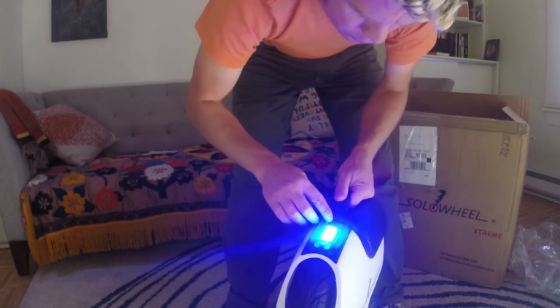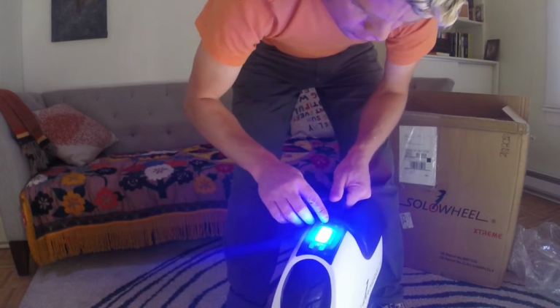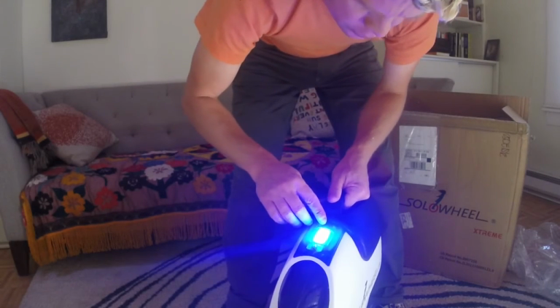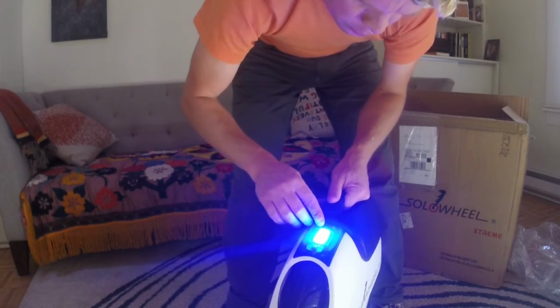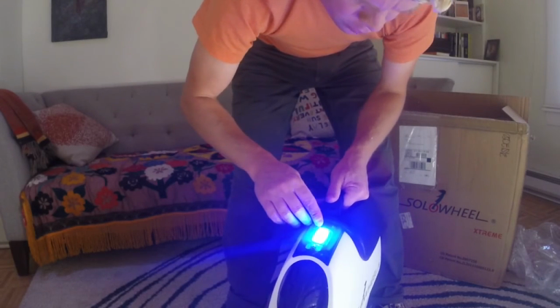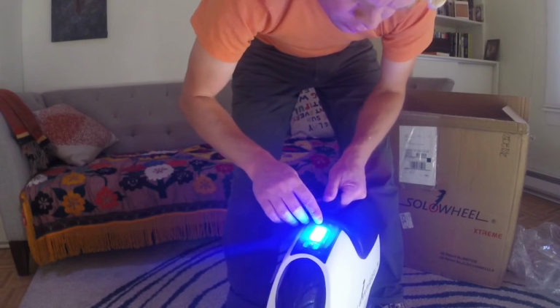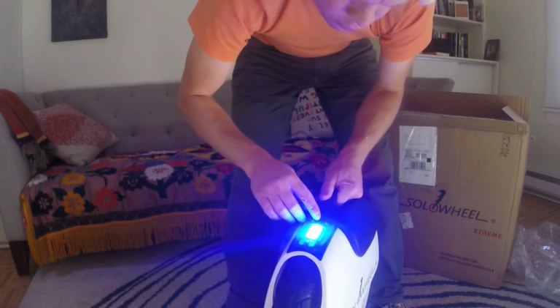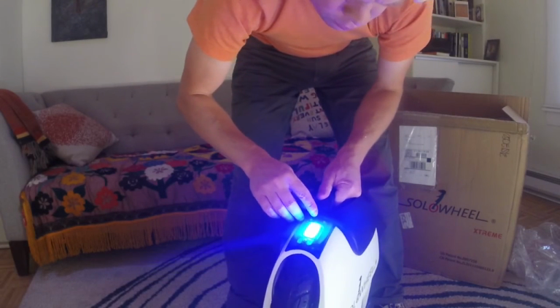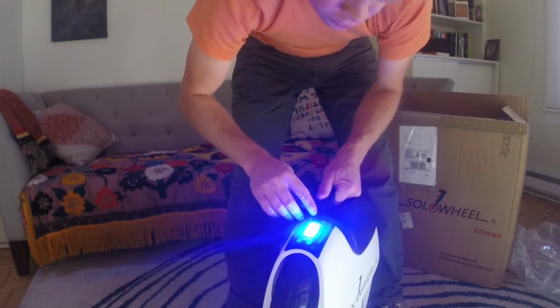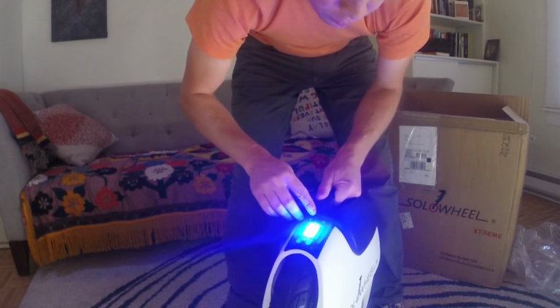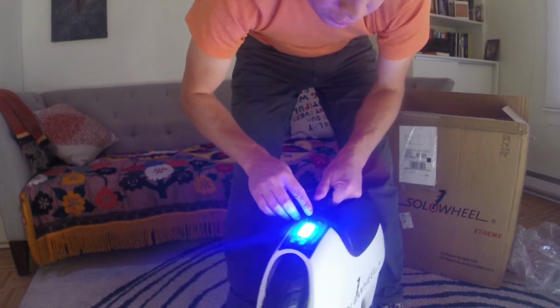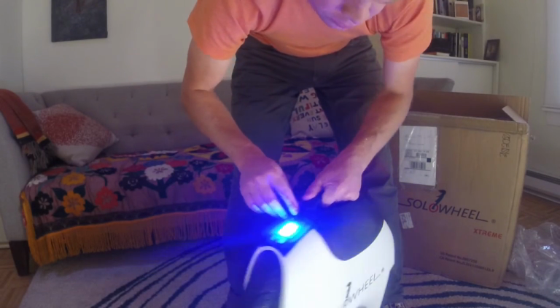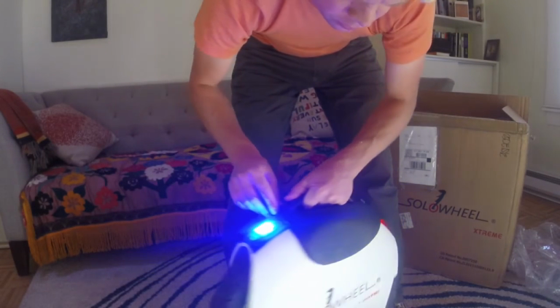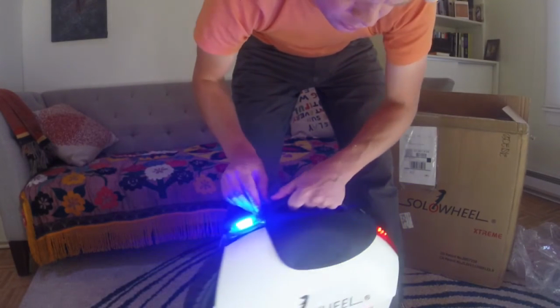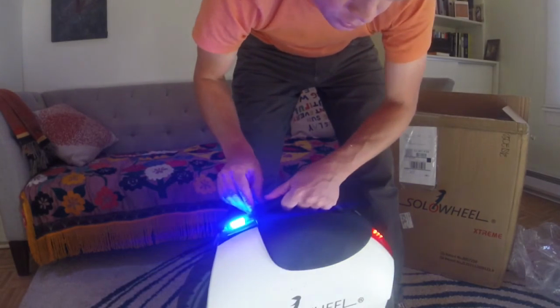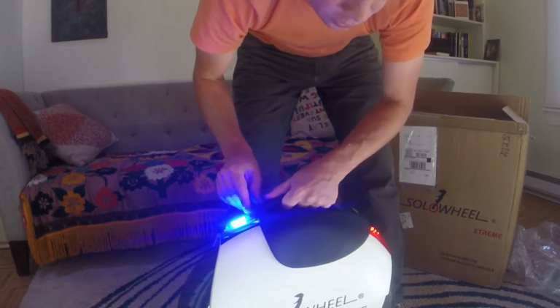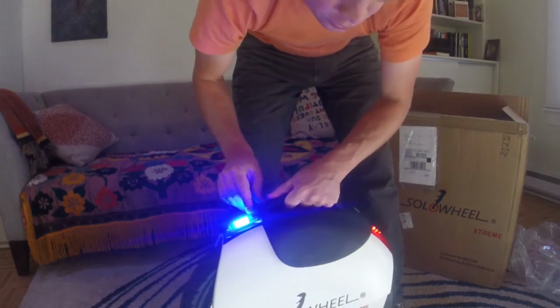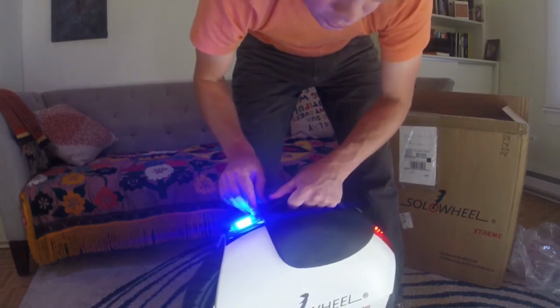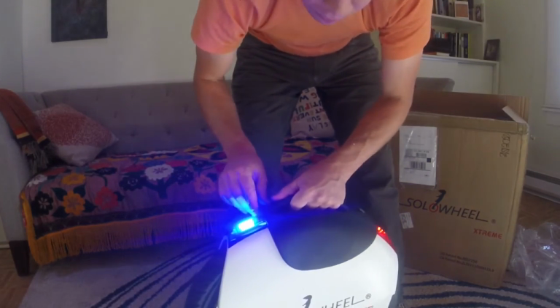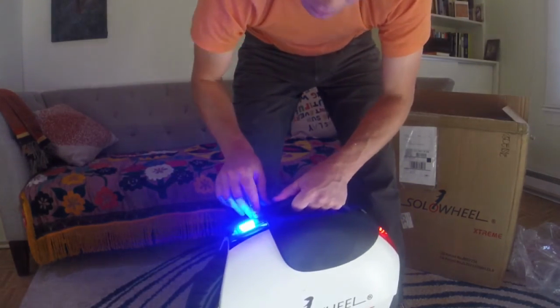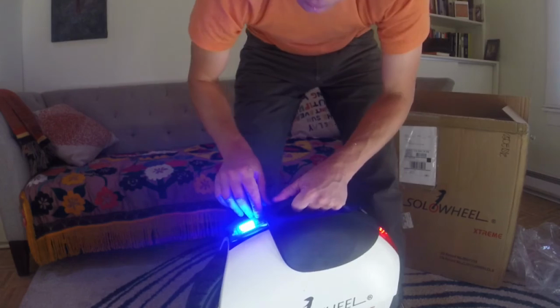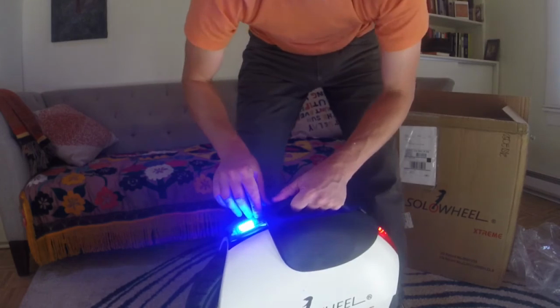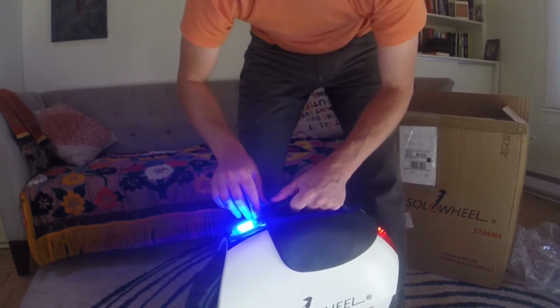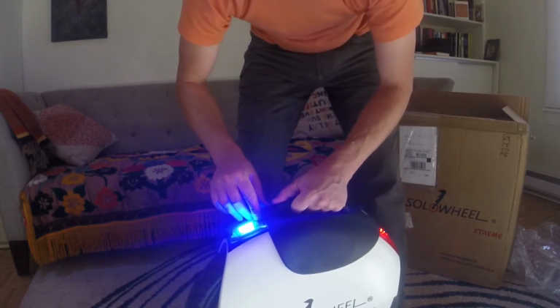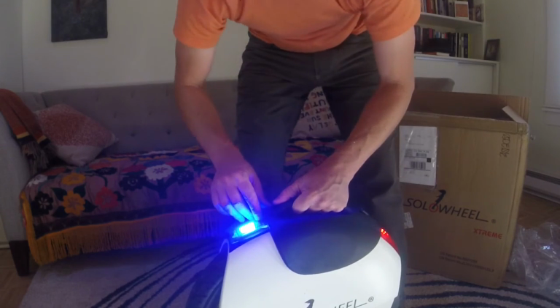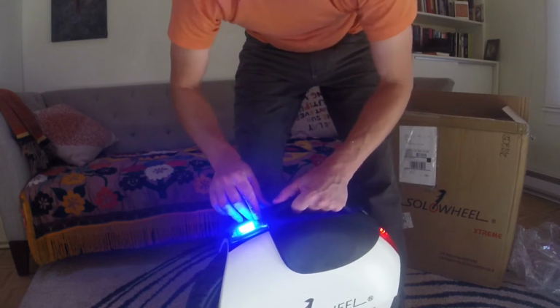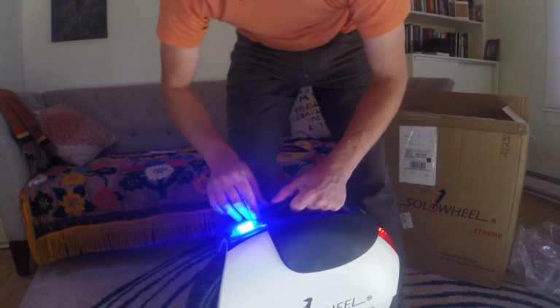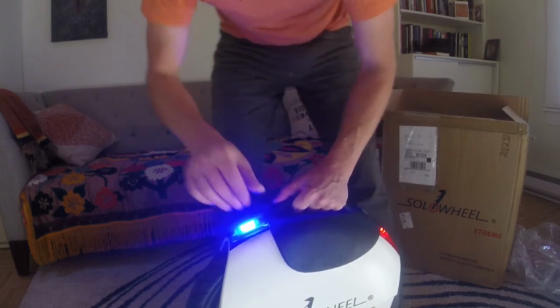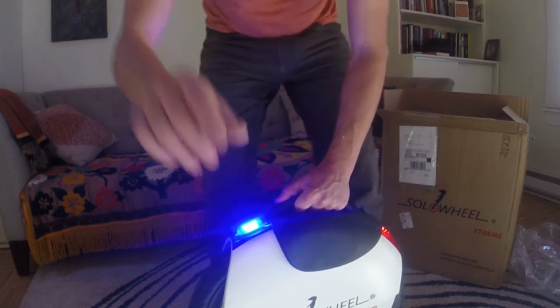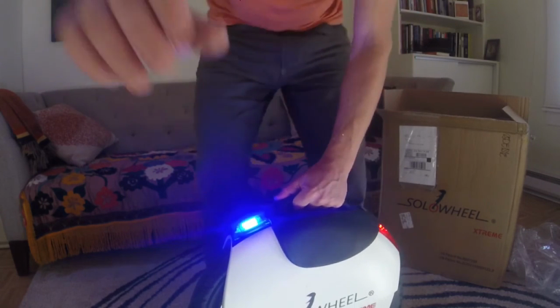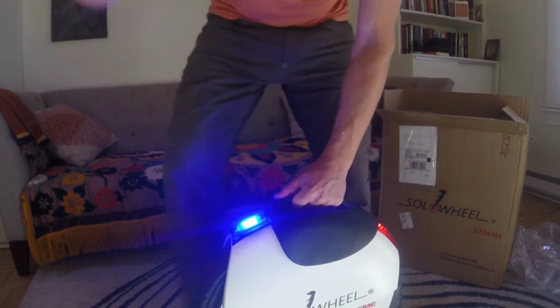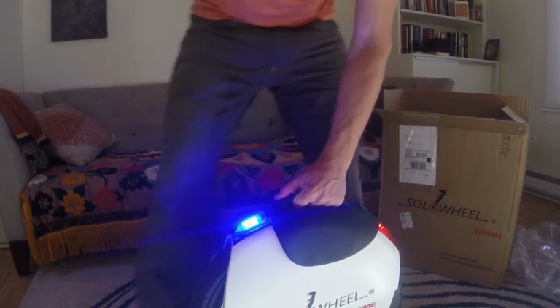I guess I'm going to read the manual, then charge it and go out on it, so let's see how much battery will kill you through.